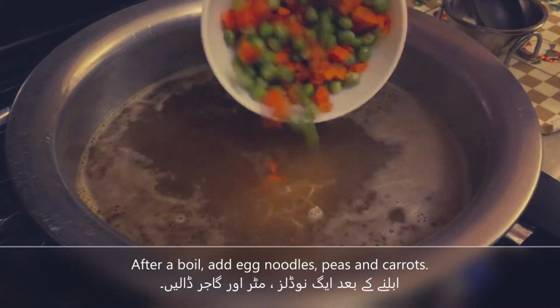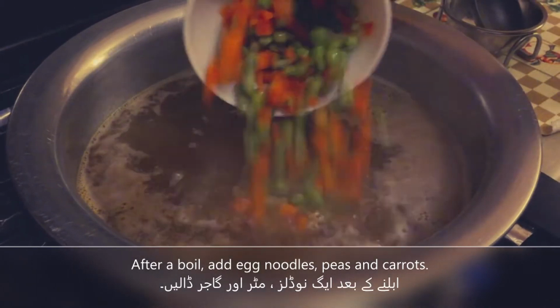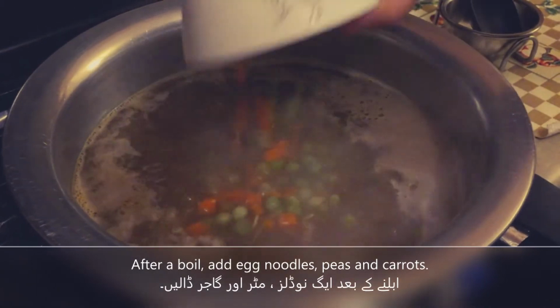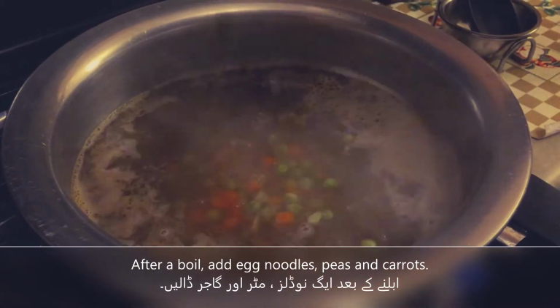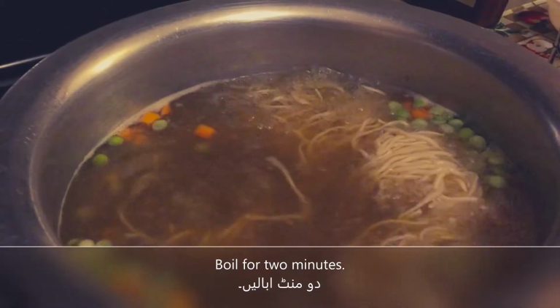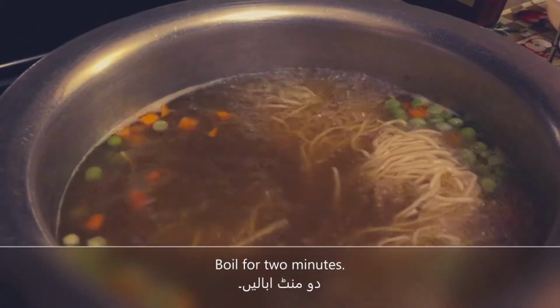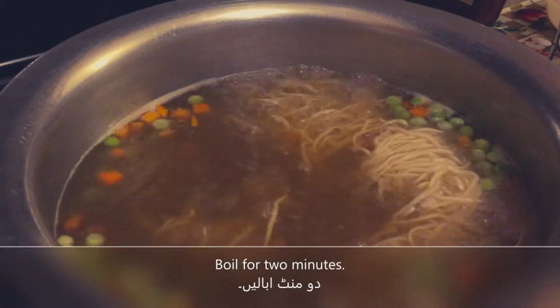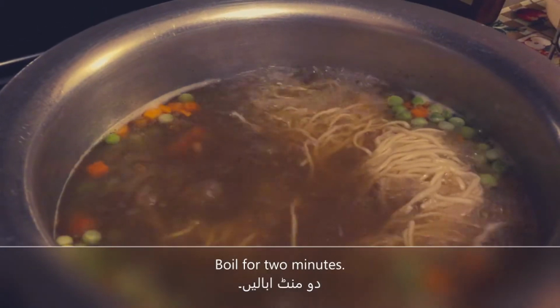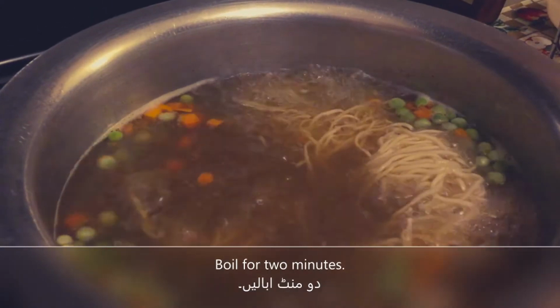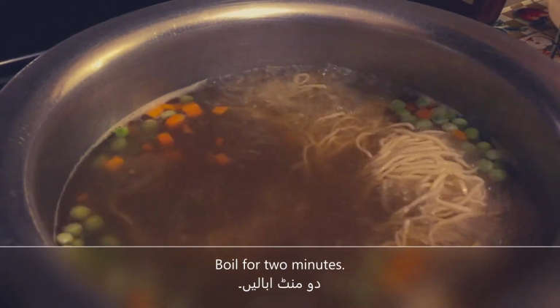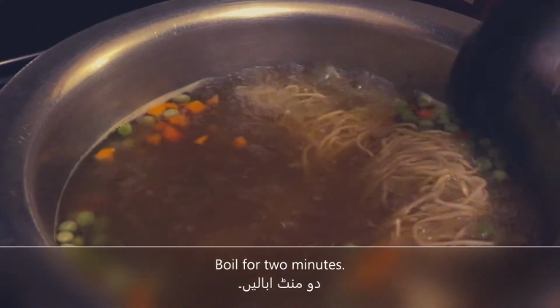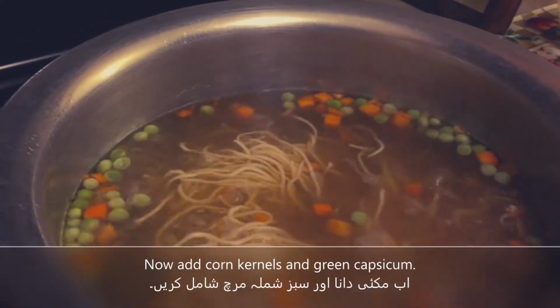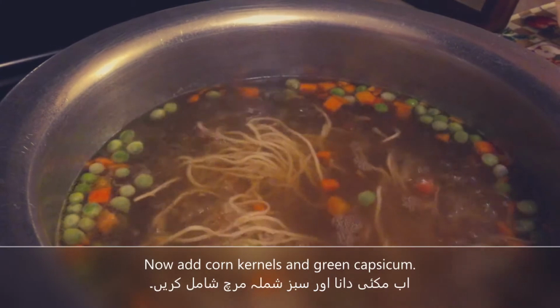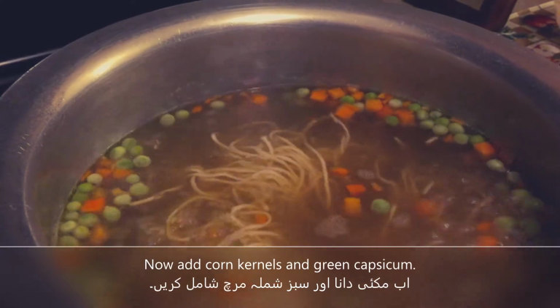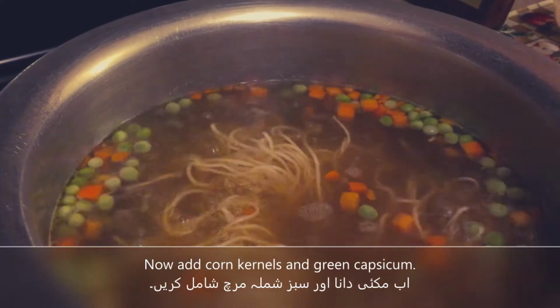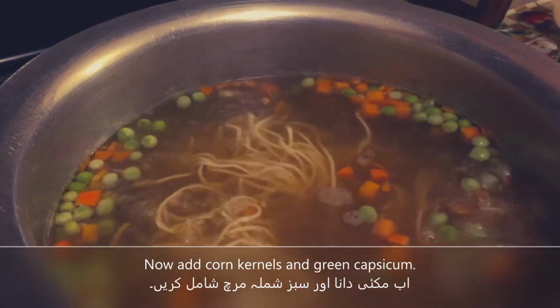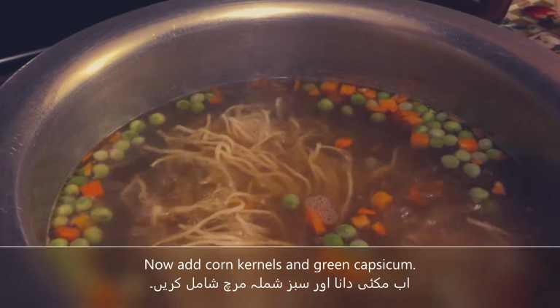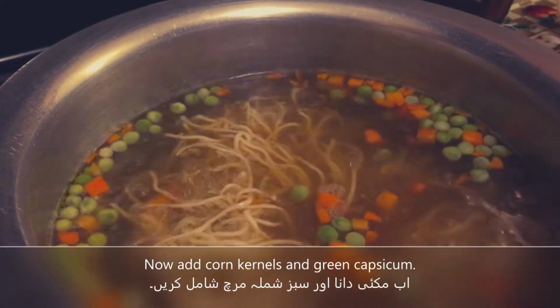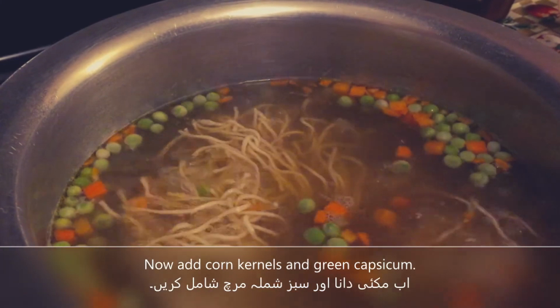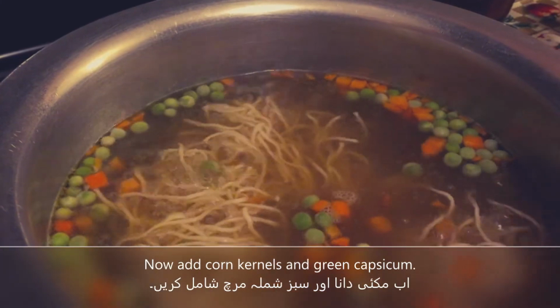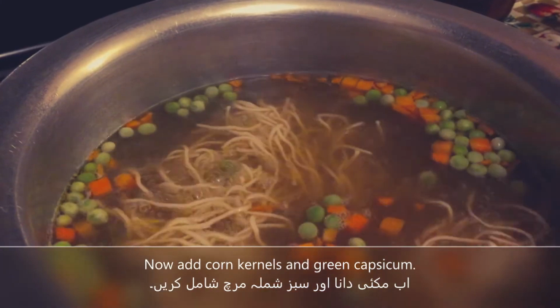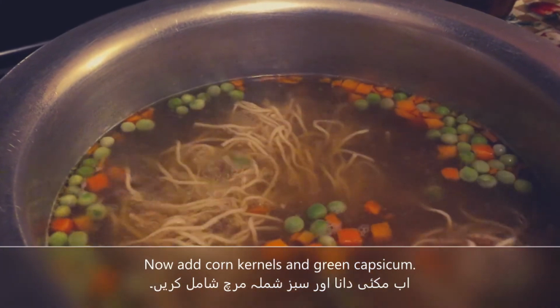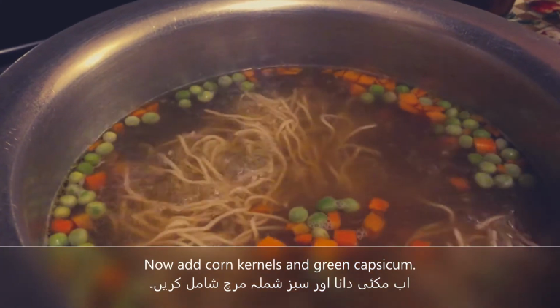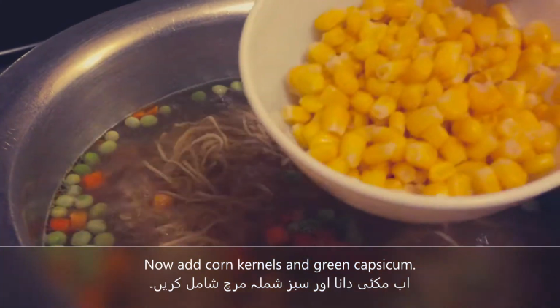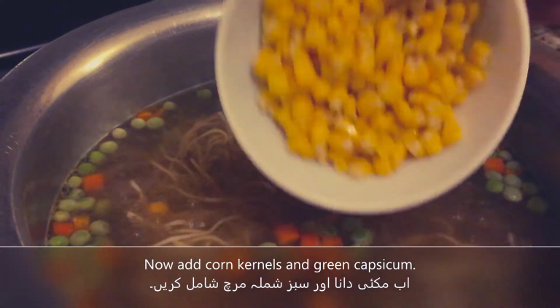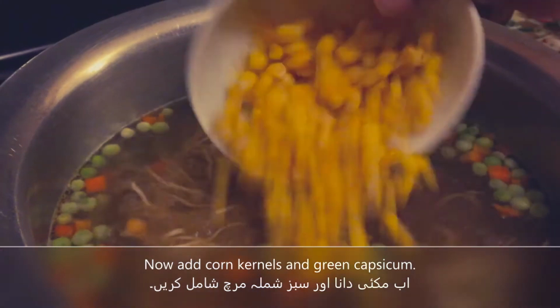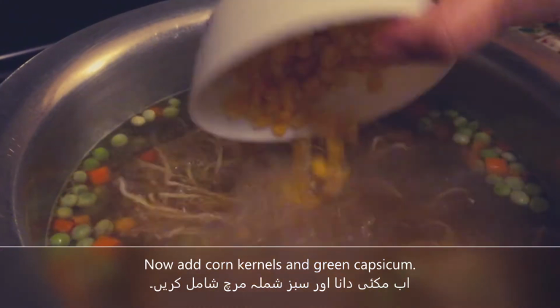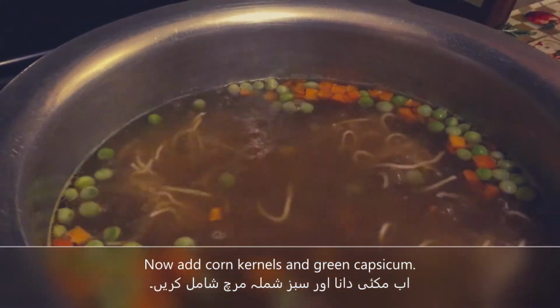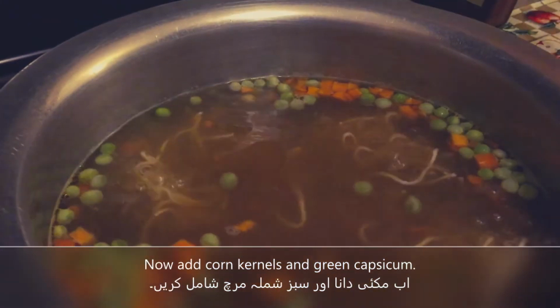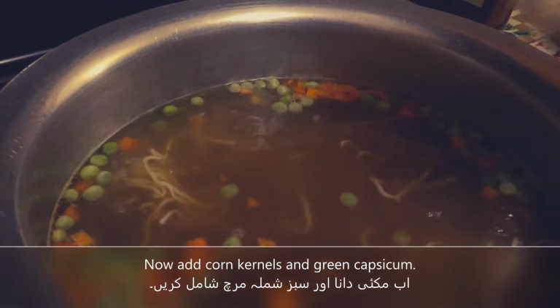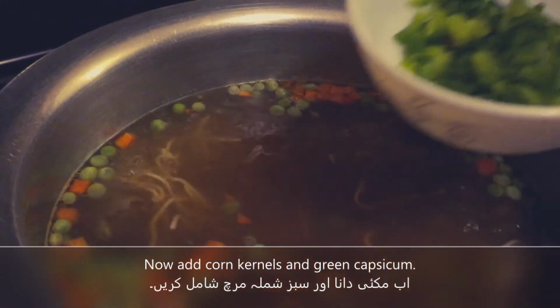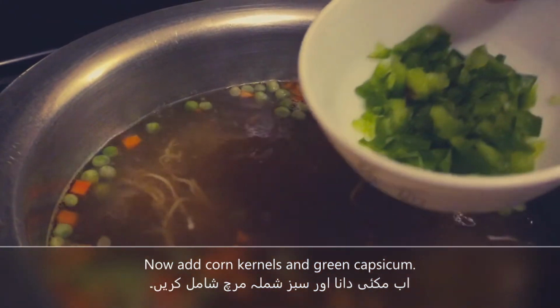We will boil it for two minutes. Now we will pour in the corn kernels and green capsicum.